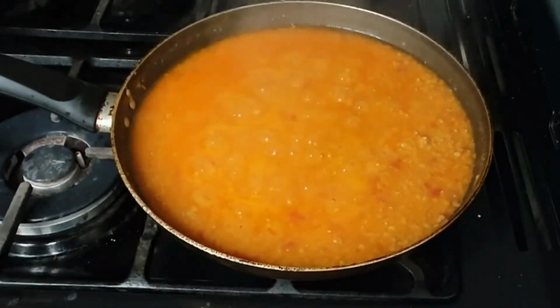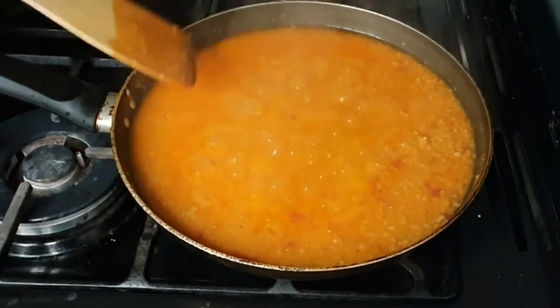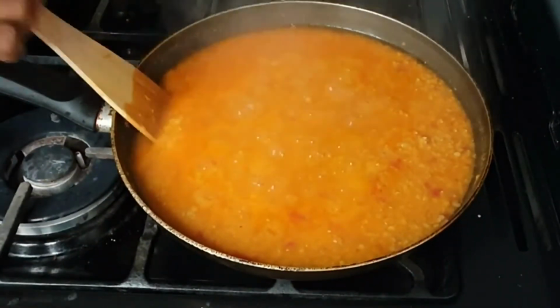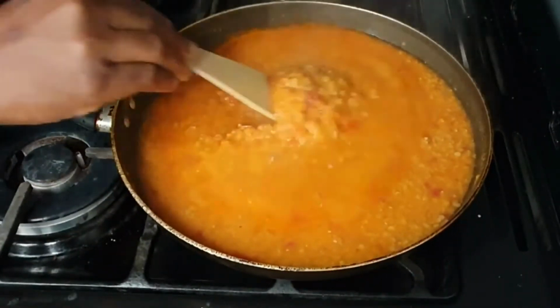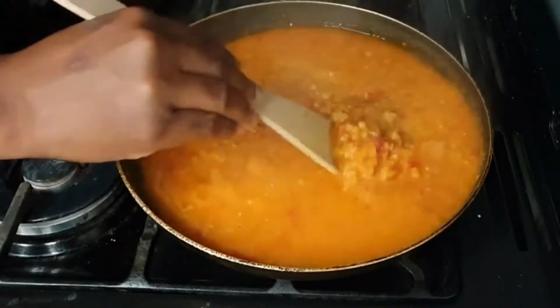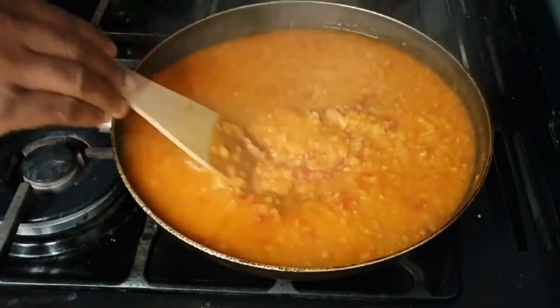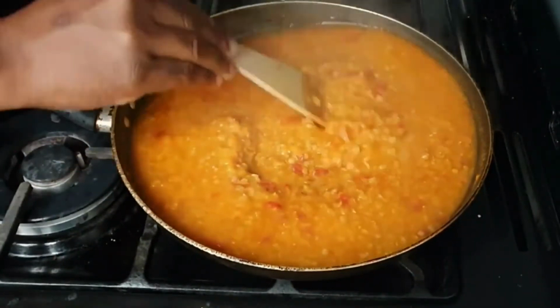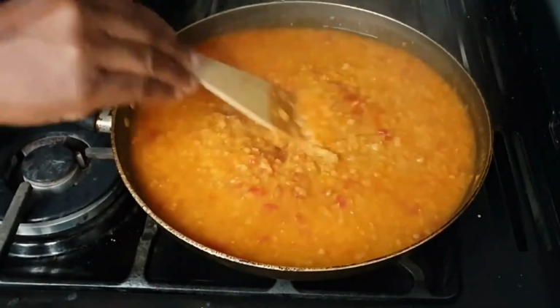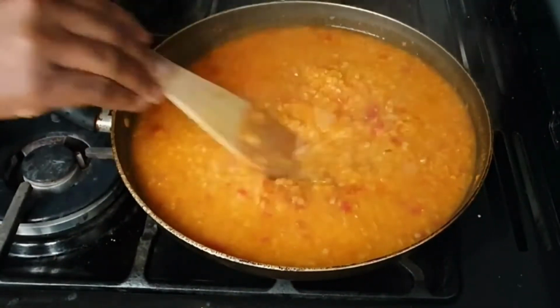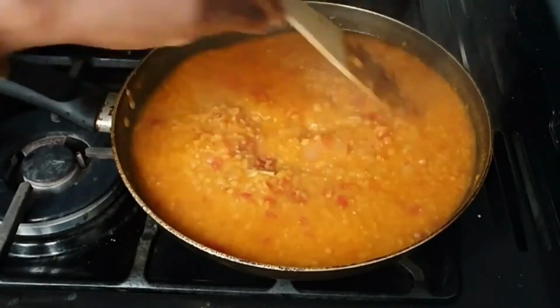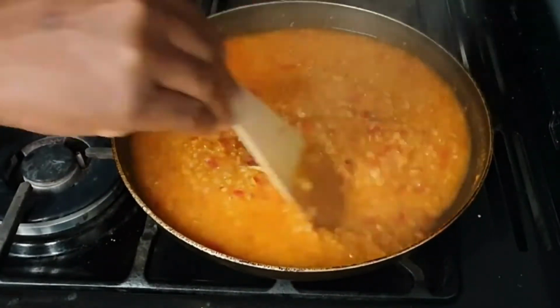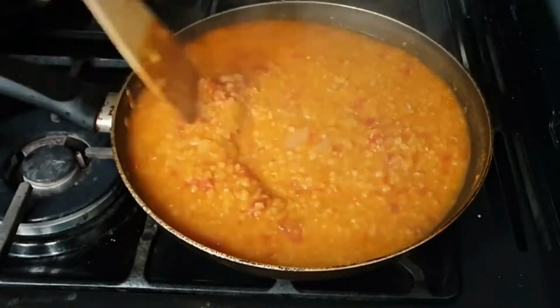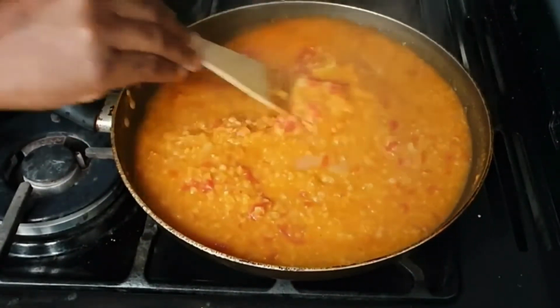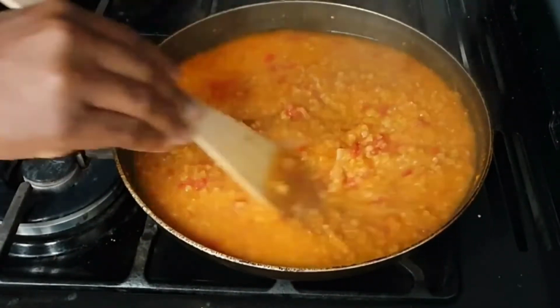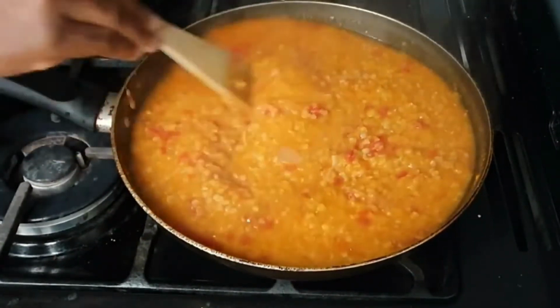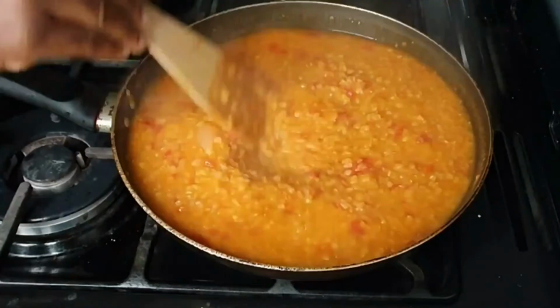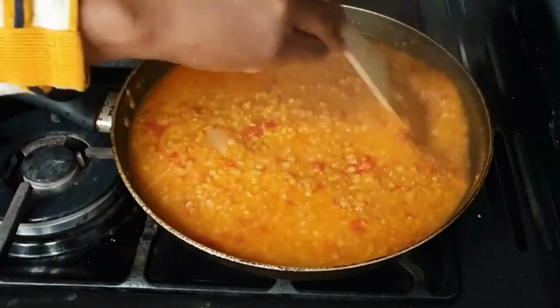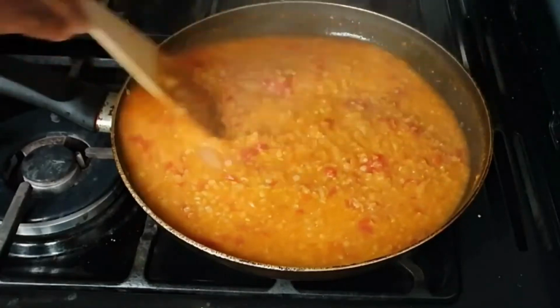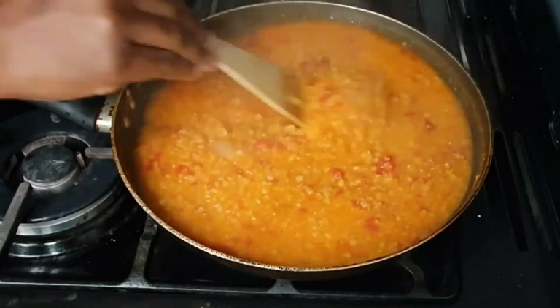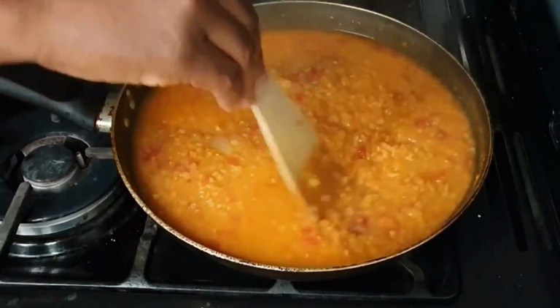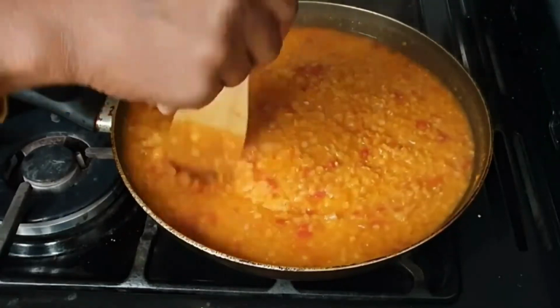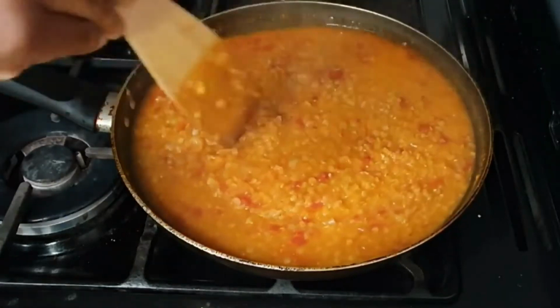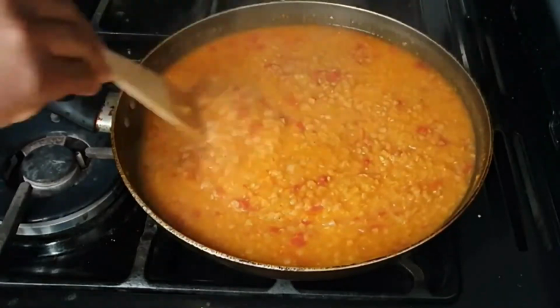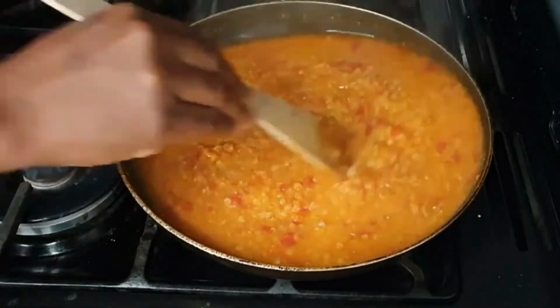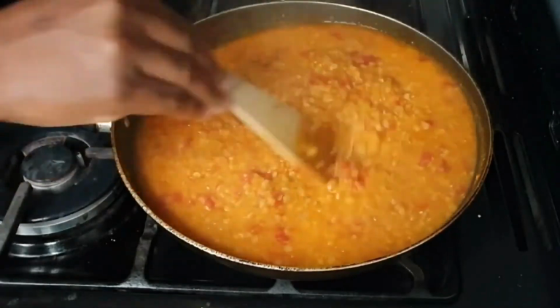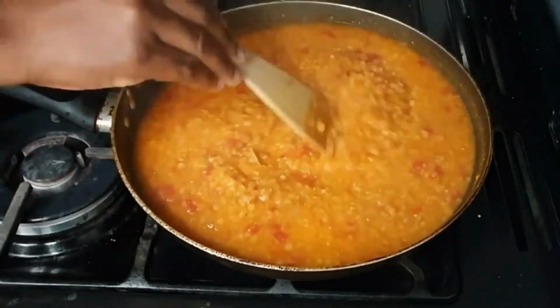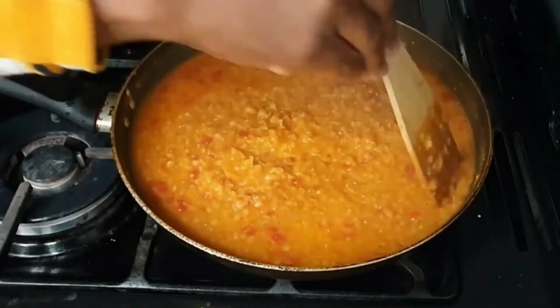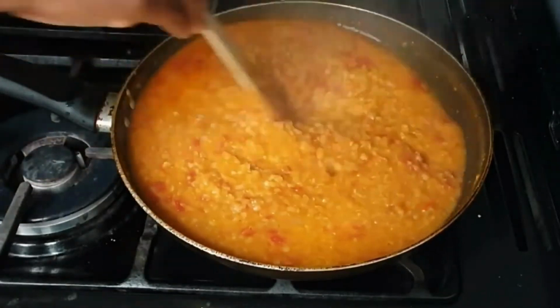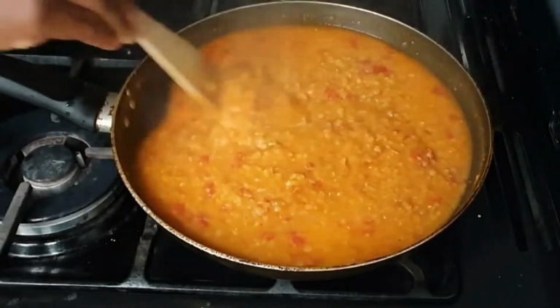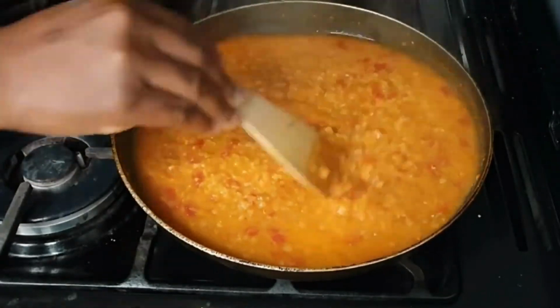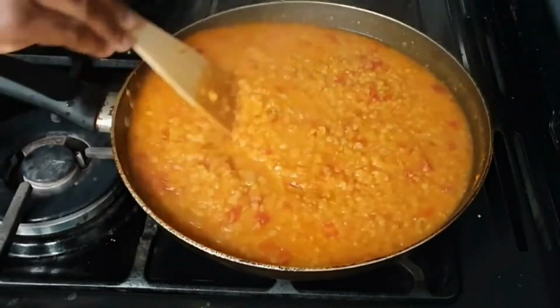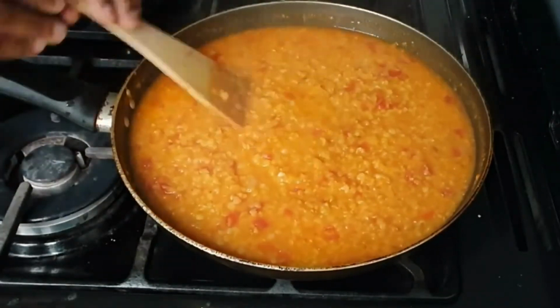At this point it was ready, so I added chopped coriander to it and turned off the heat.